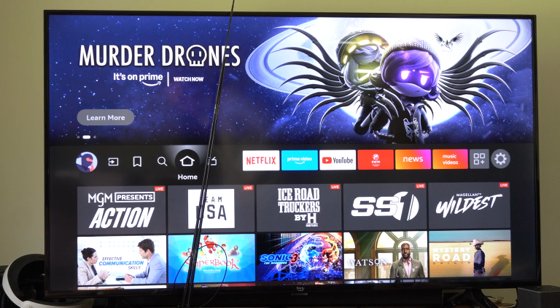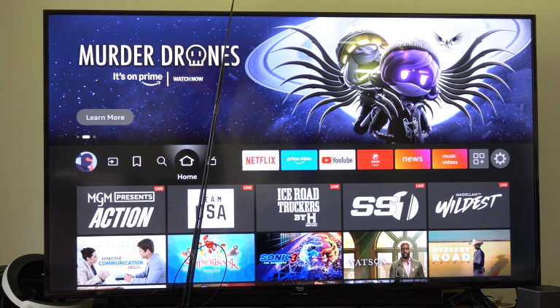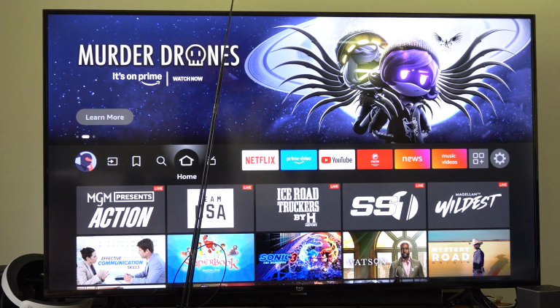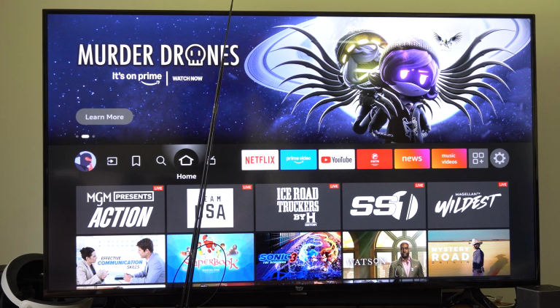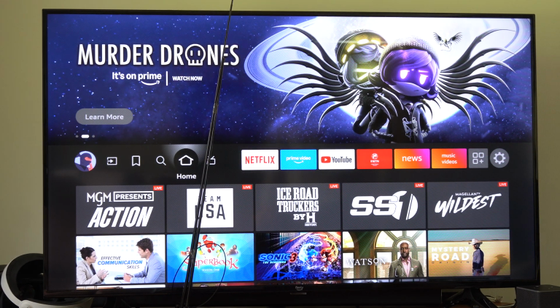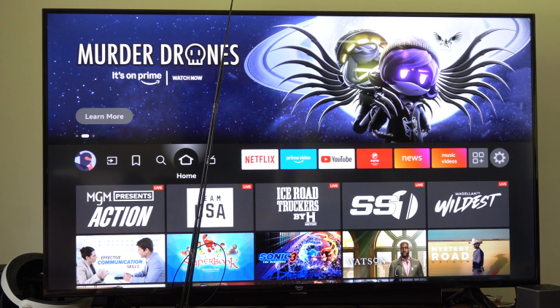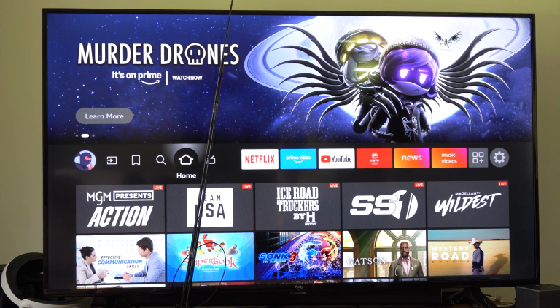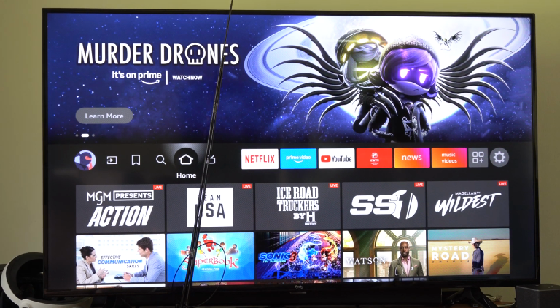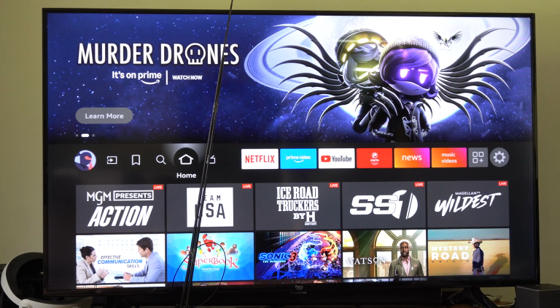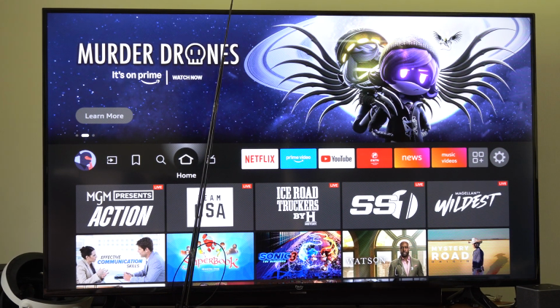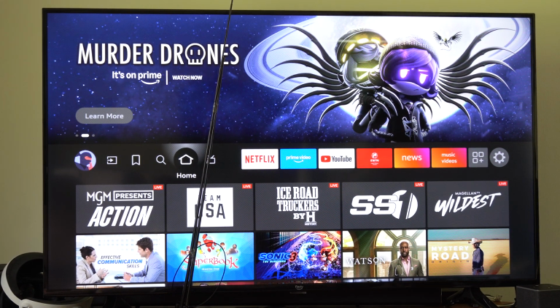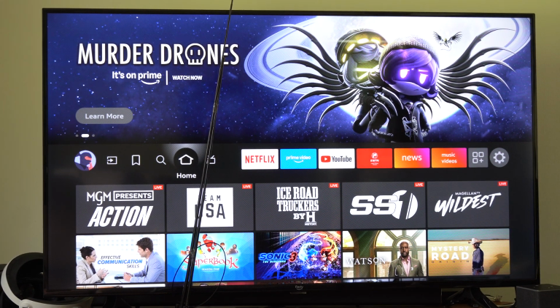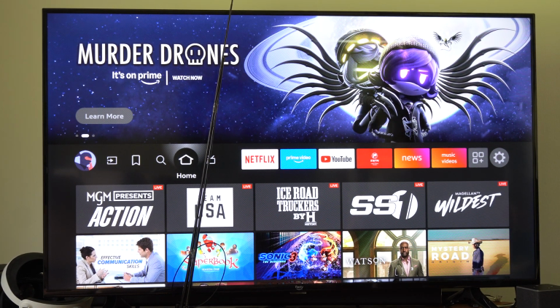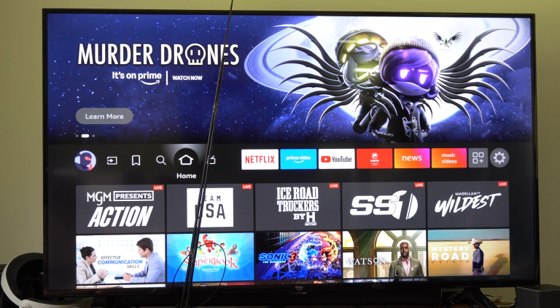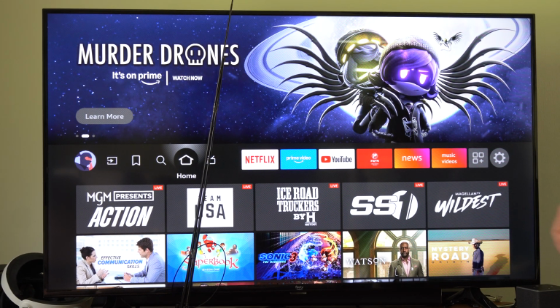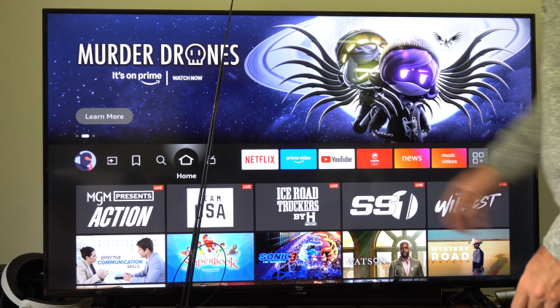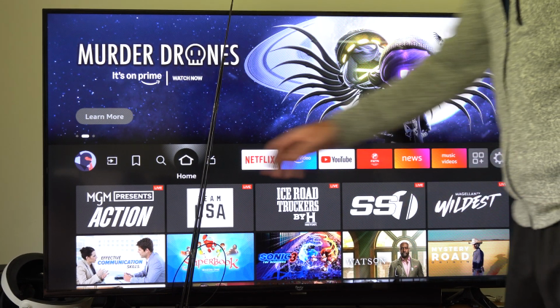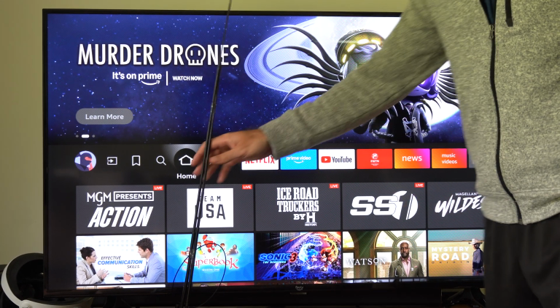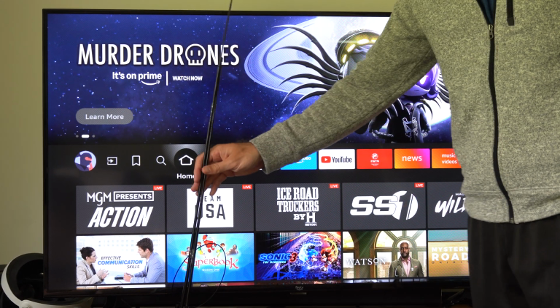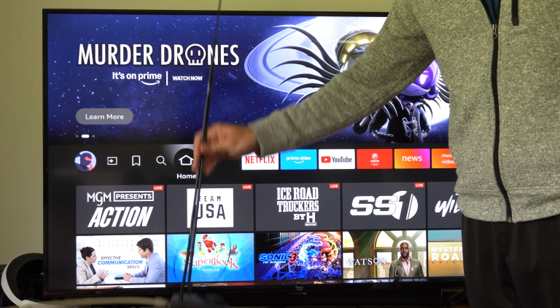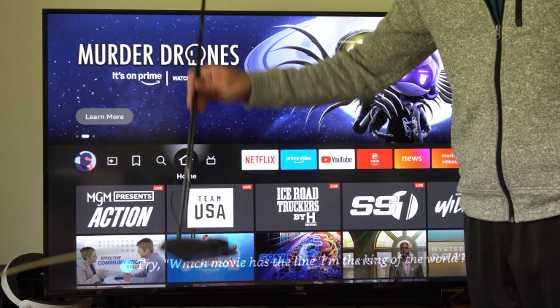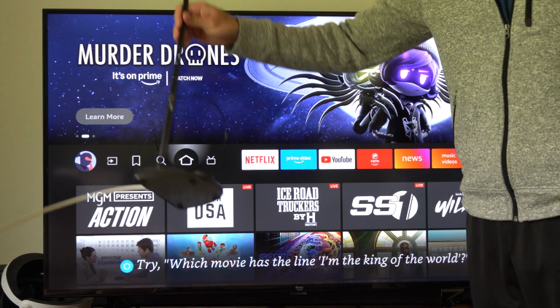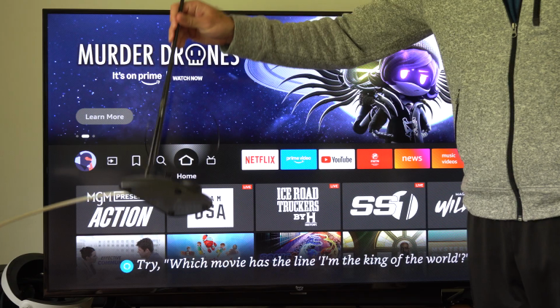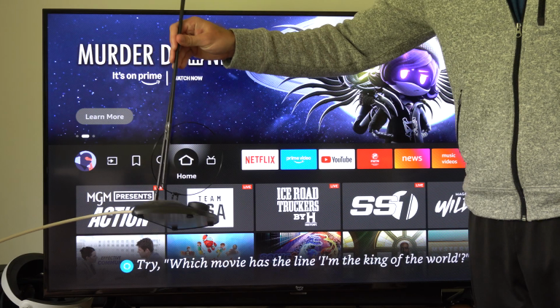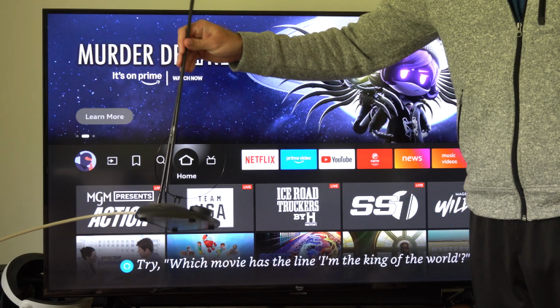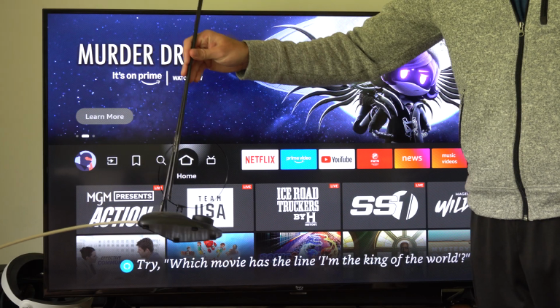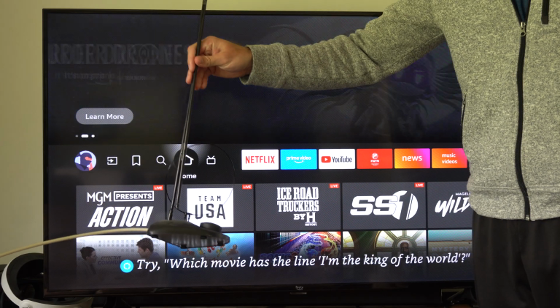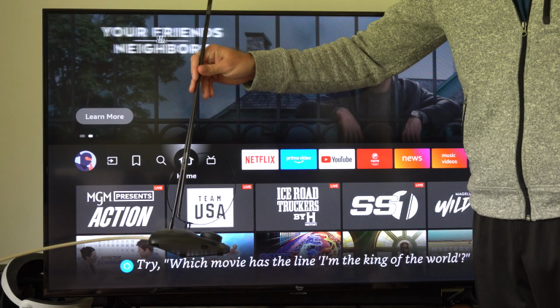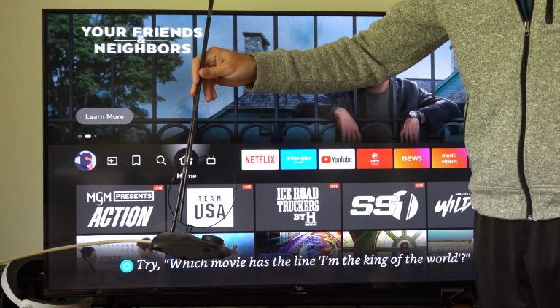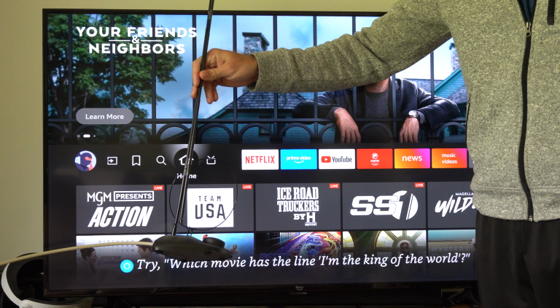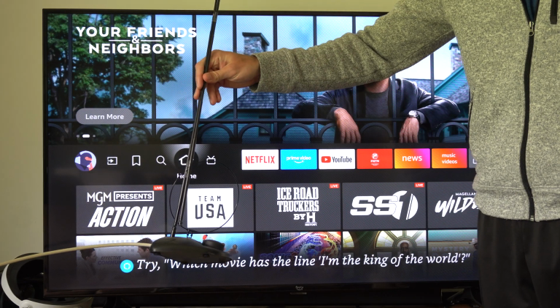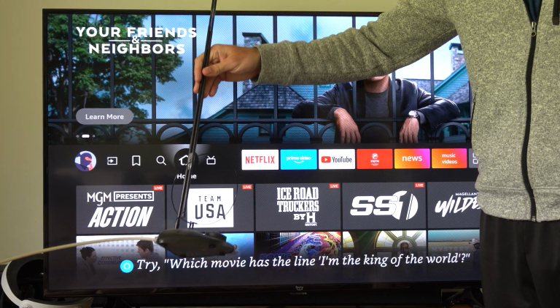Hey everyone, this is Tim from Your6TAC. Today in this video I'm going to show you how to add an antenna to your Amazon Fire TV and scan for the channels so you can get the local ones.